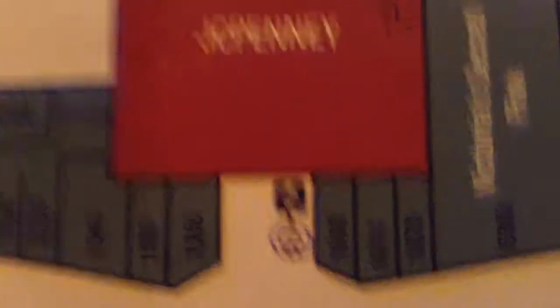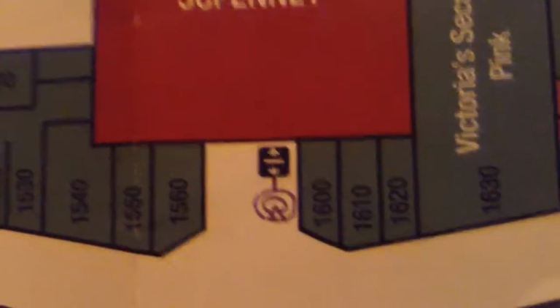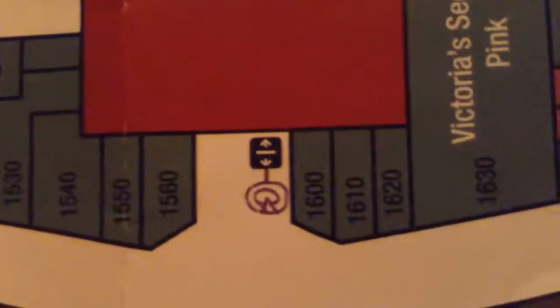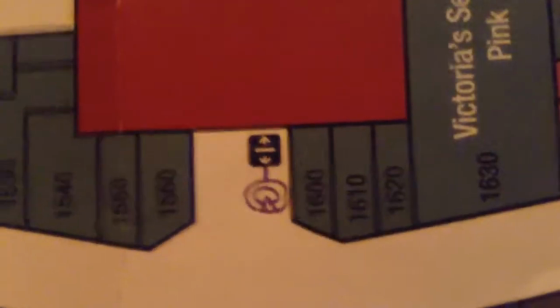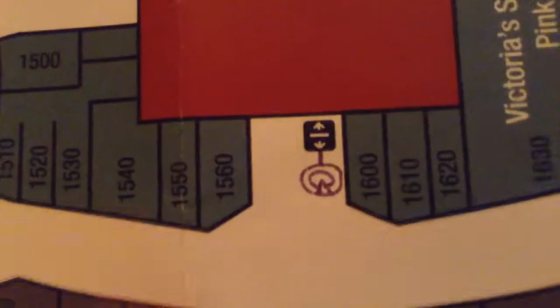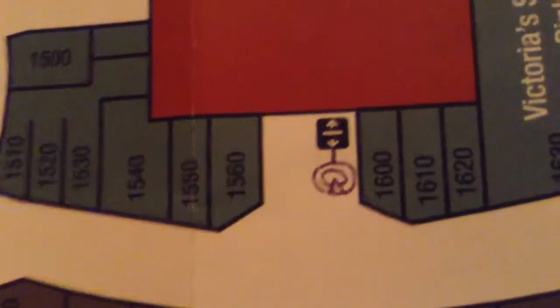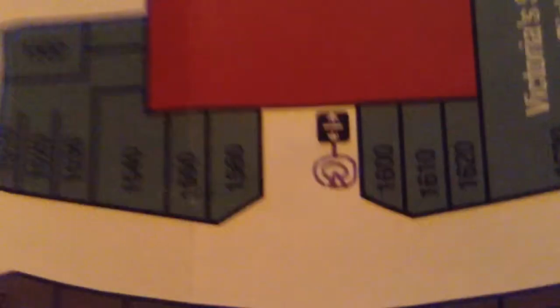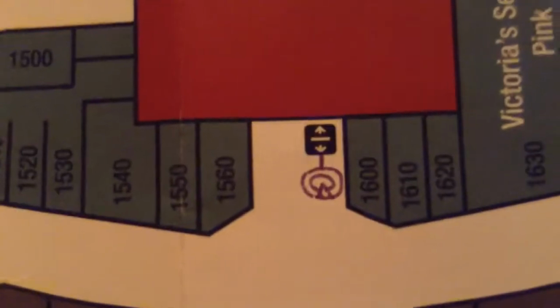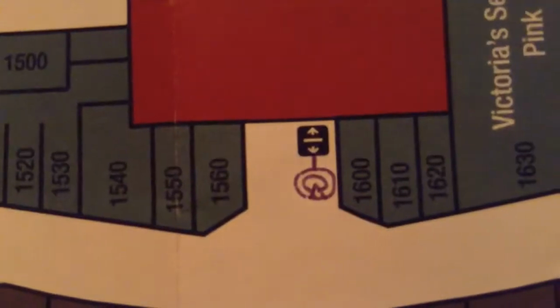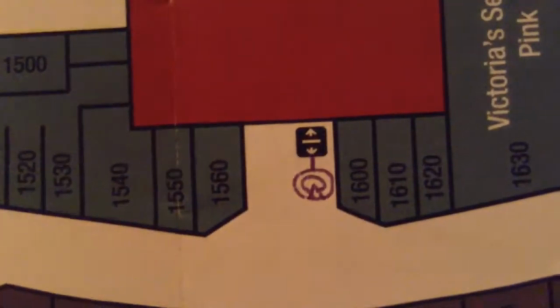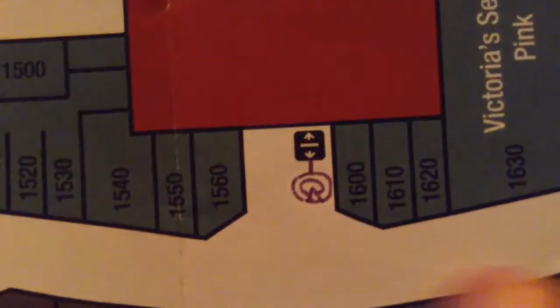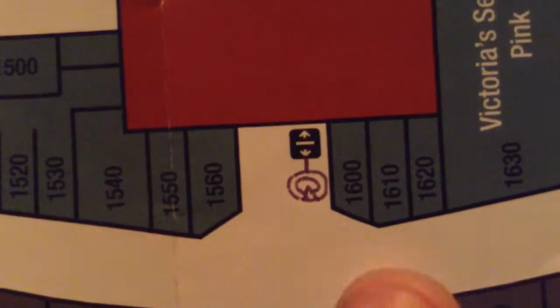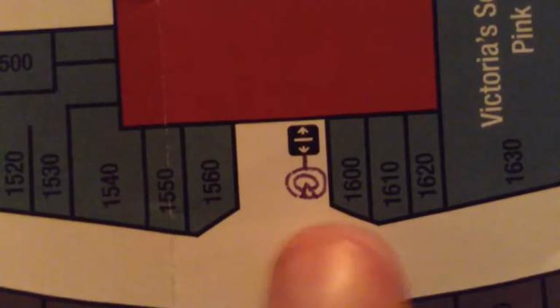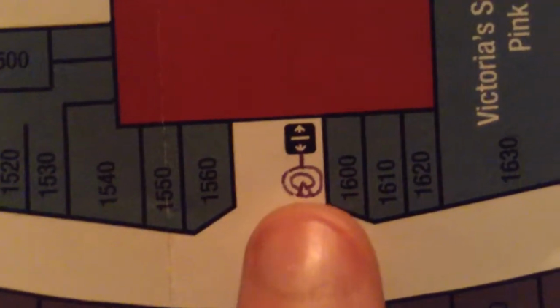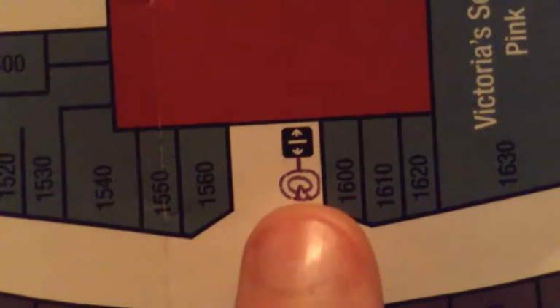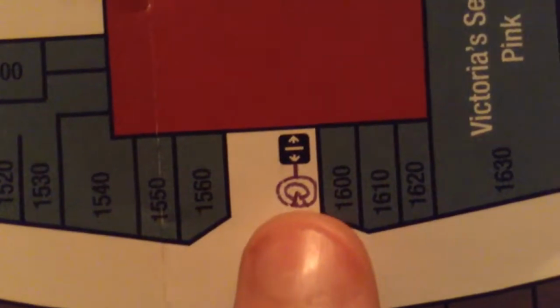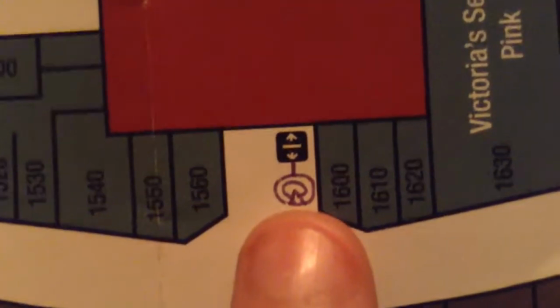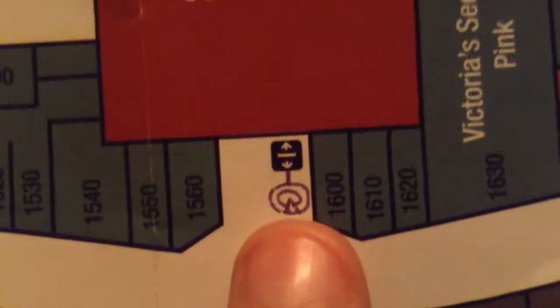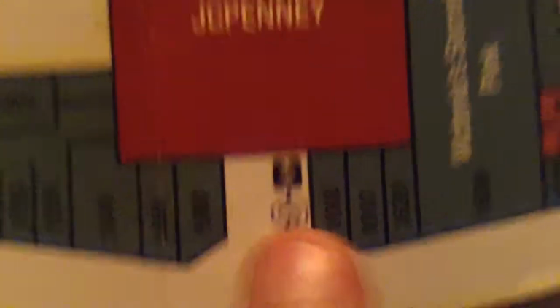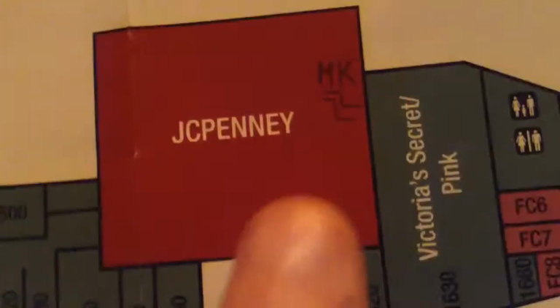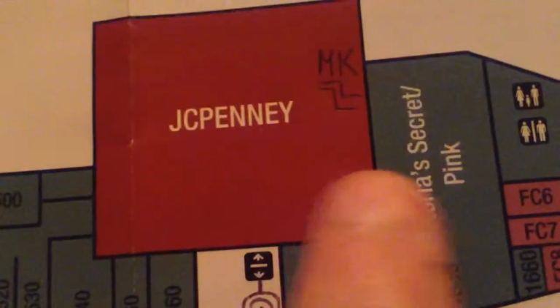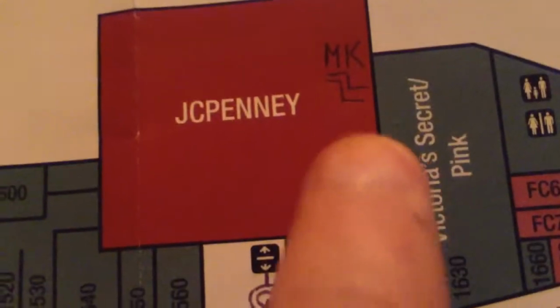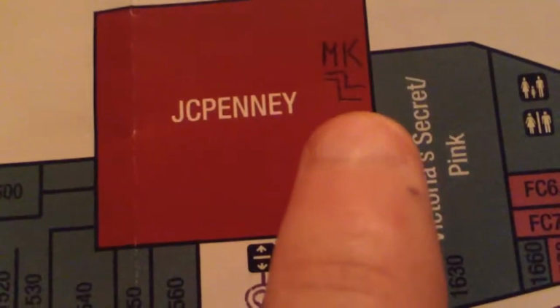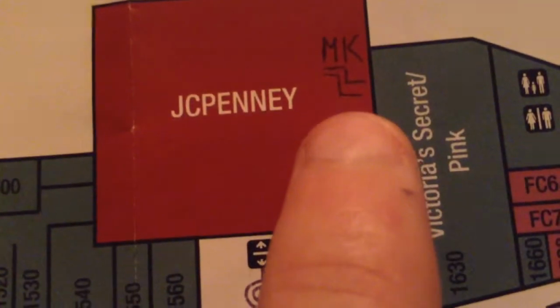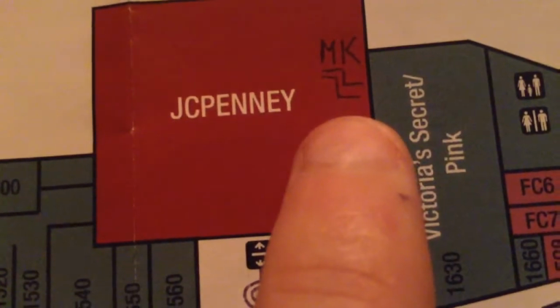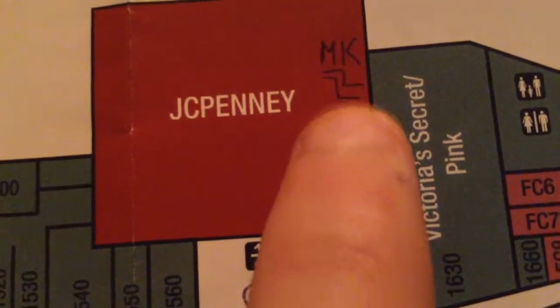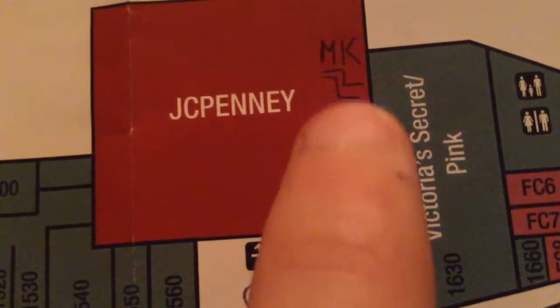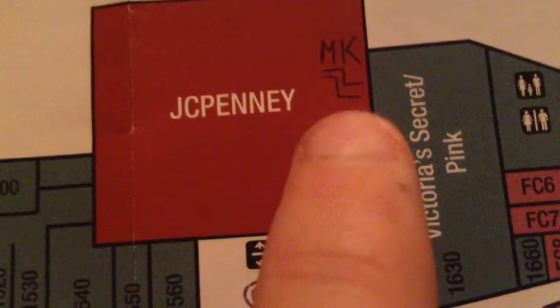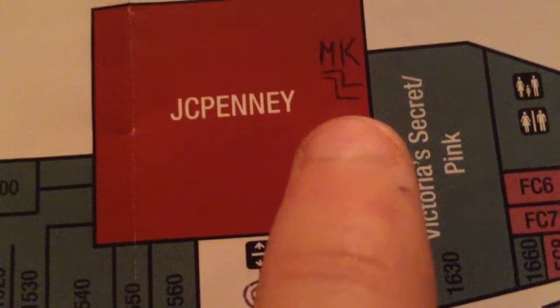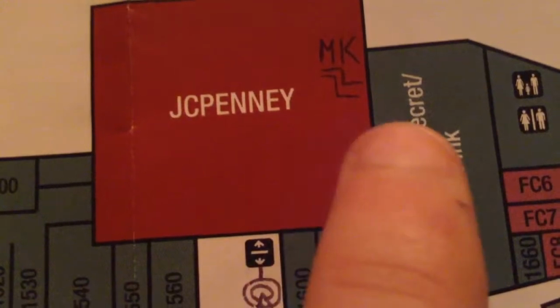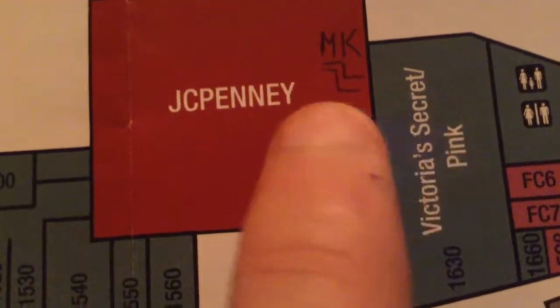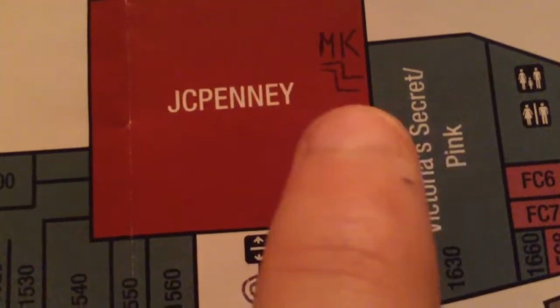JCPenney is very weird. They have a Schindler MT with Atom Survivor fixtures too. They also have a Montgomery Kone in there.